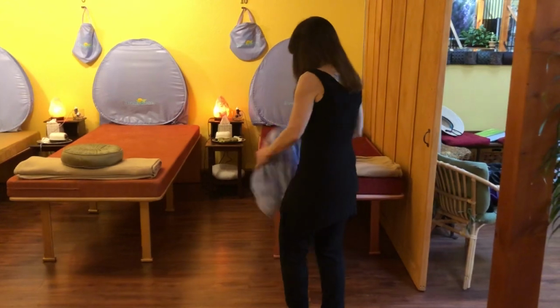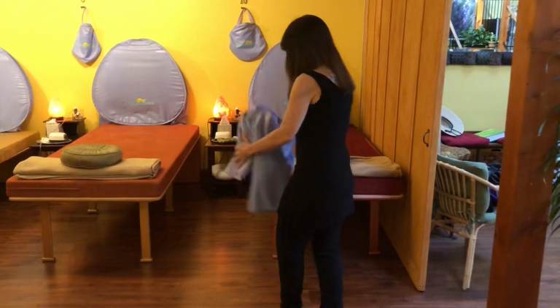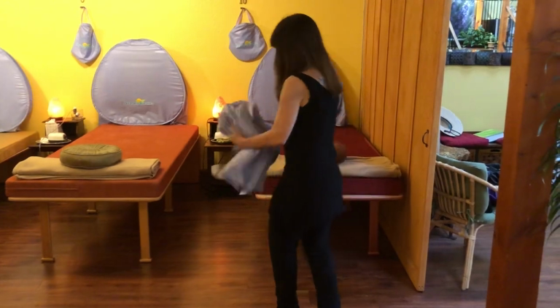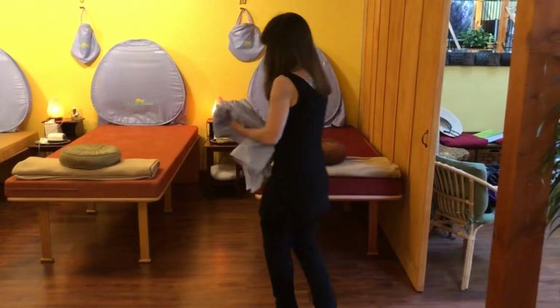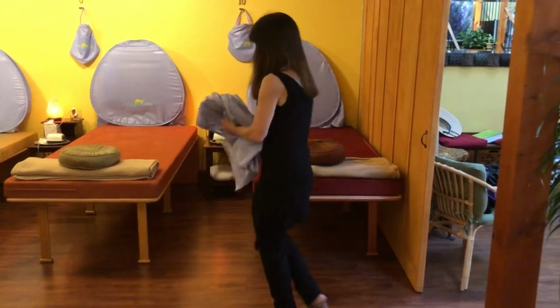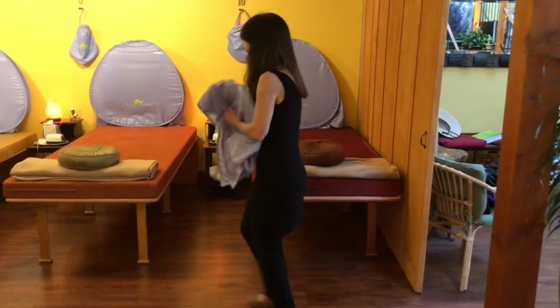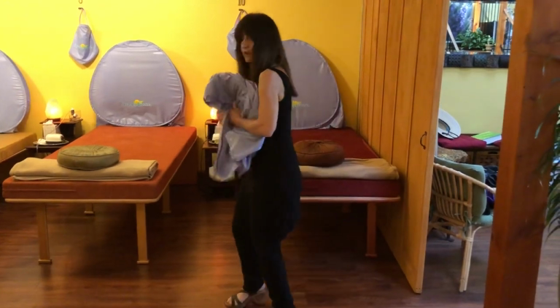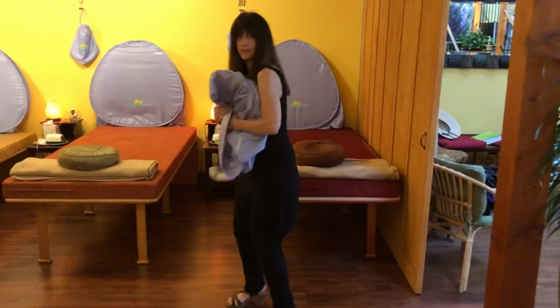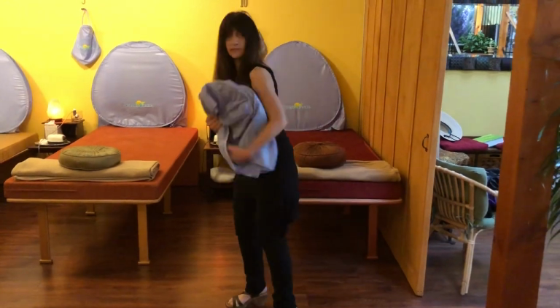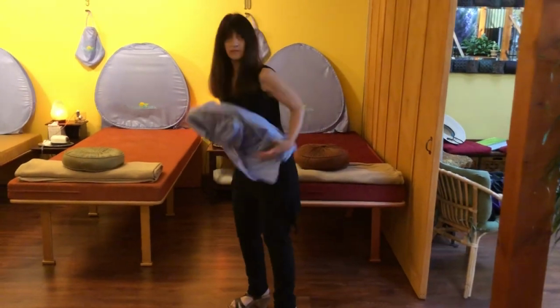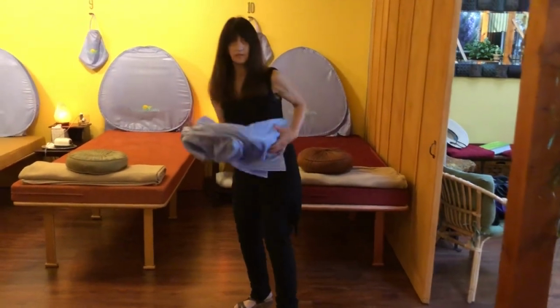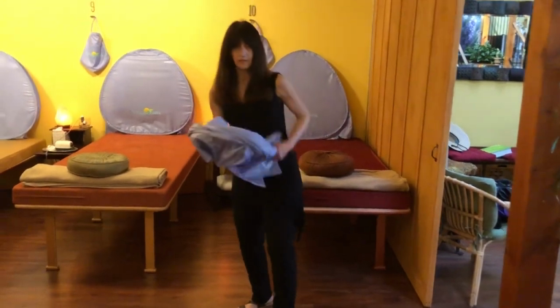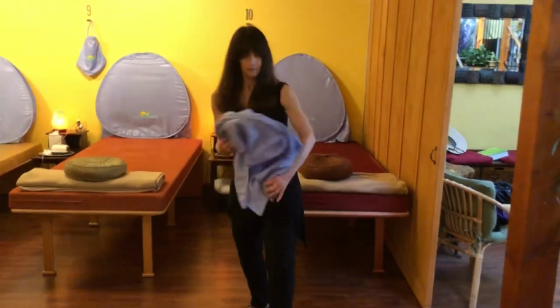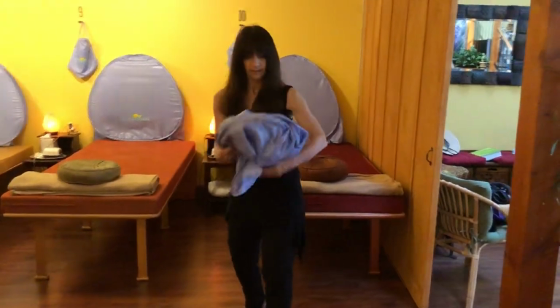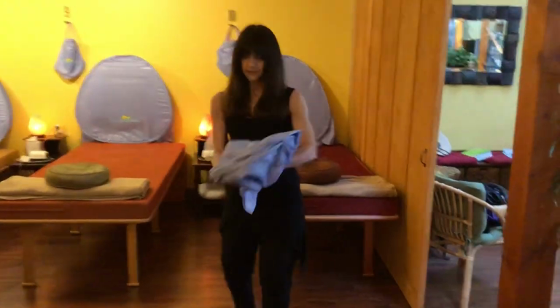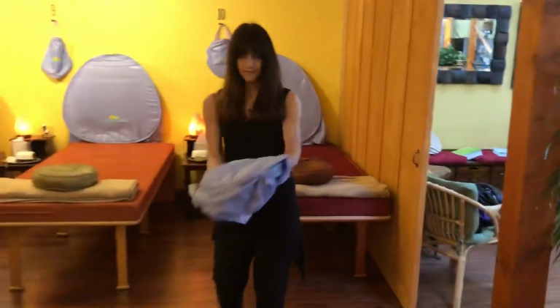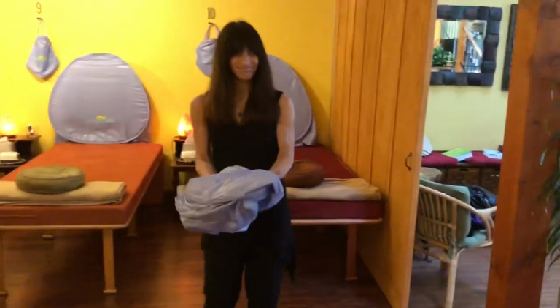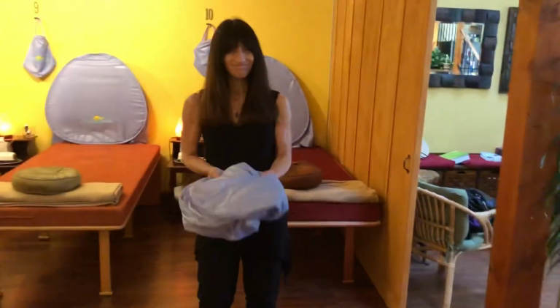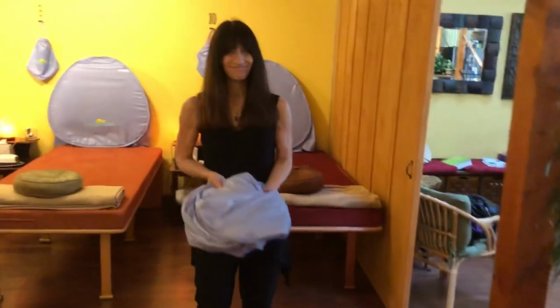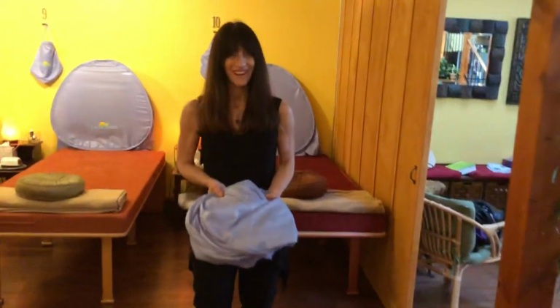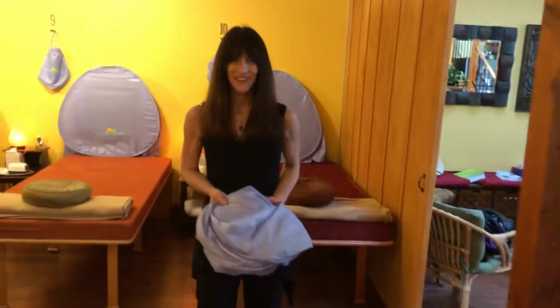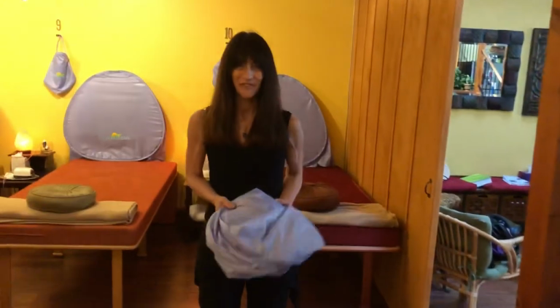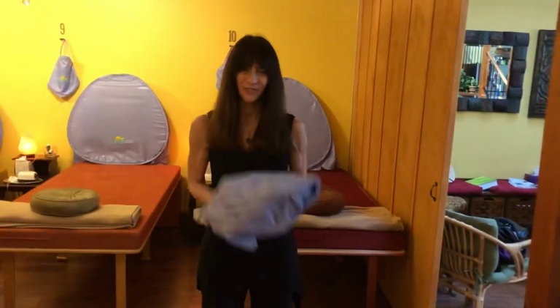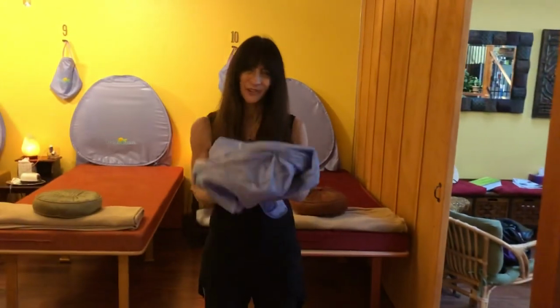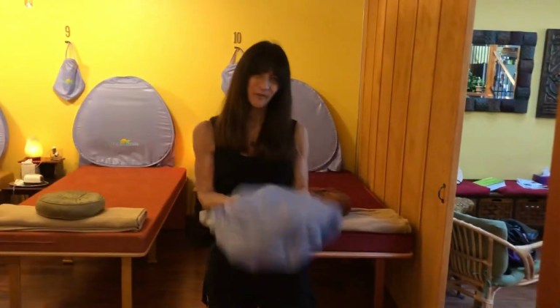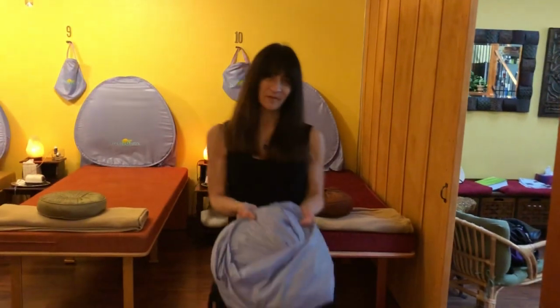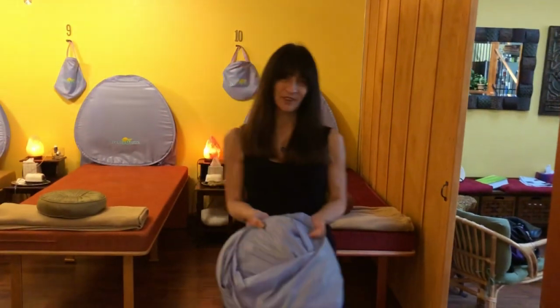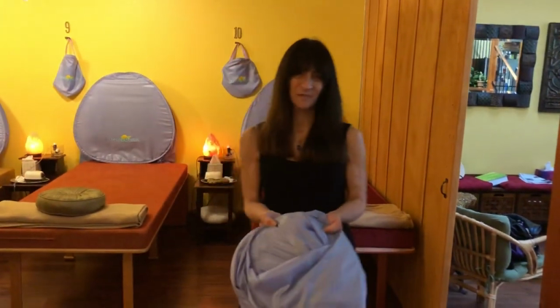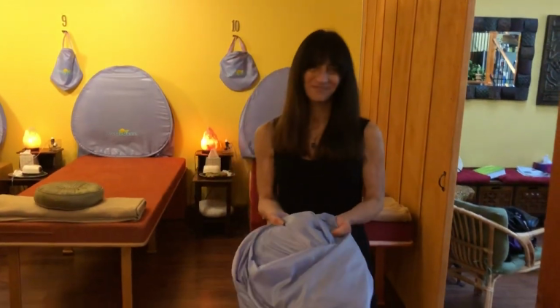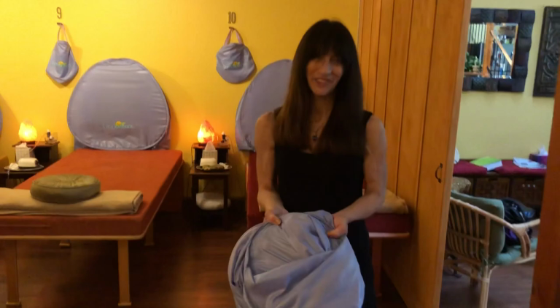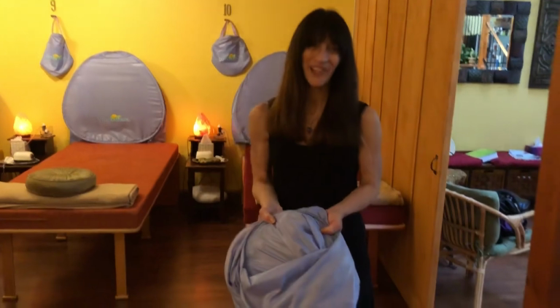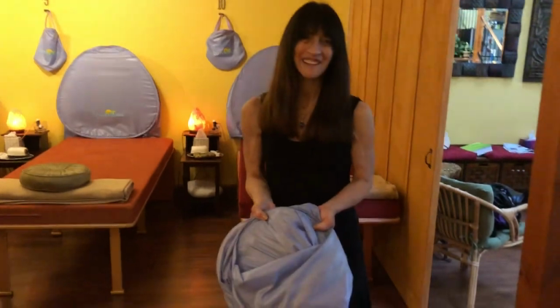Right into the bag. That's it — that's how you fold your aroma dome. Good luck!